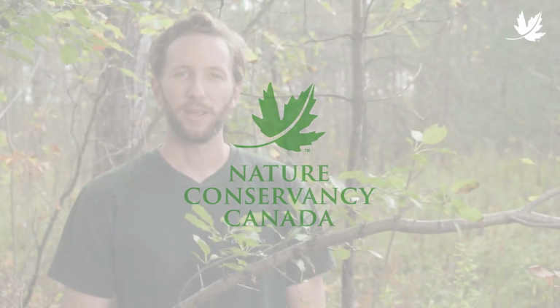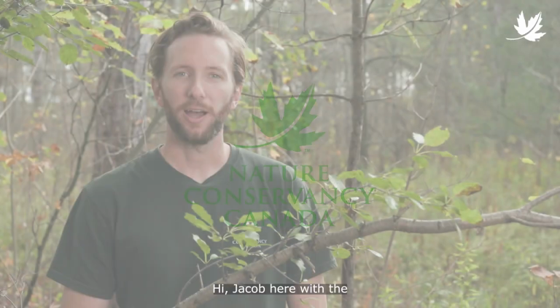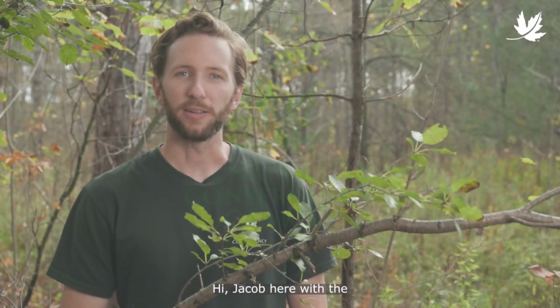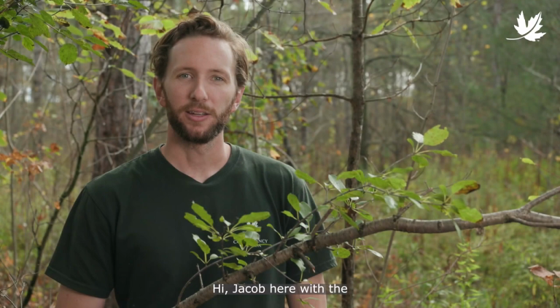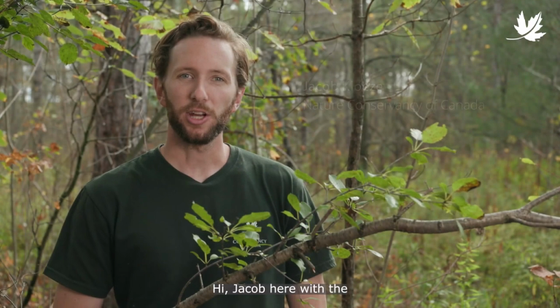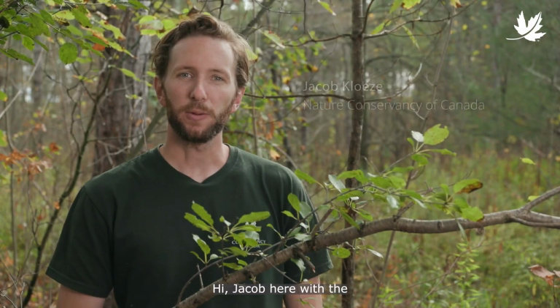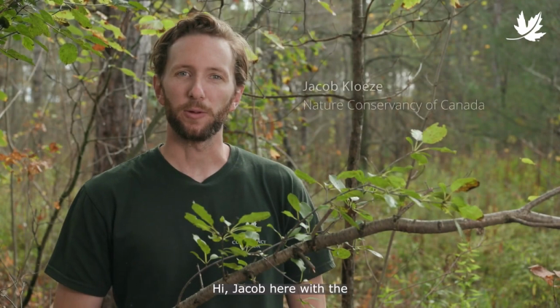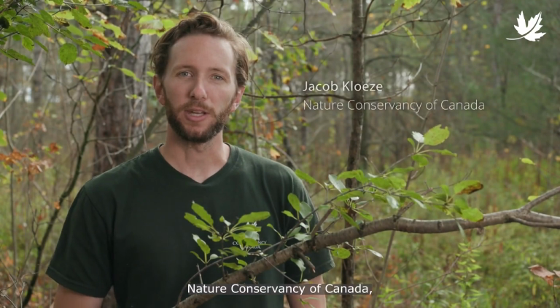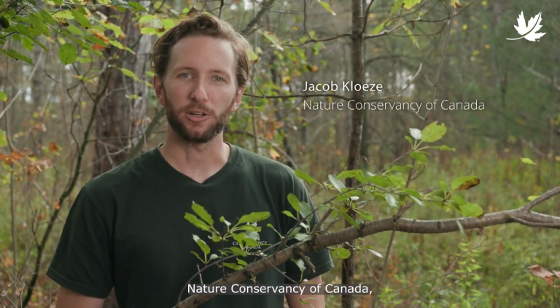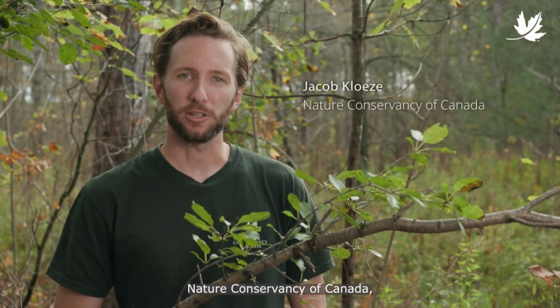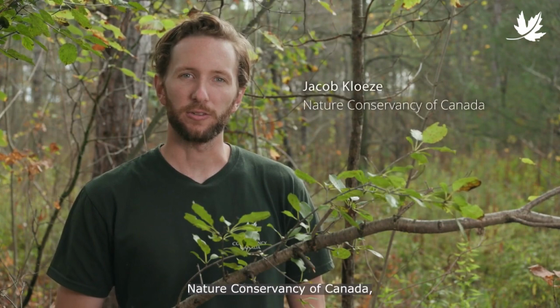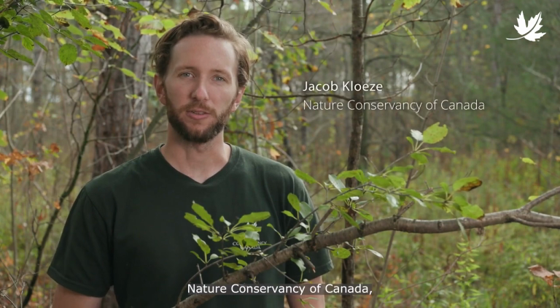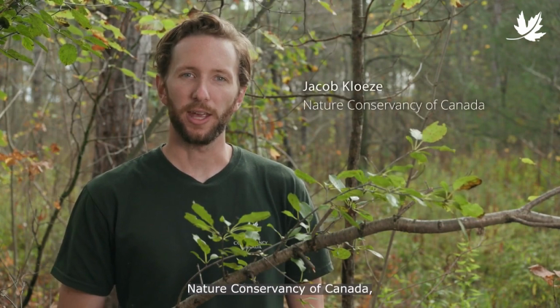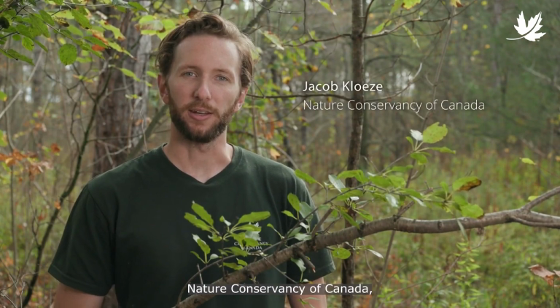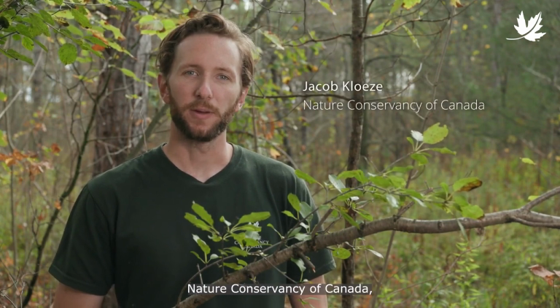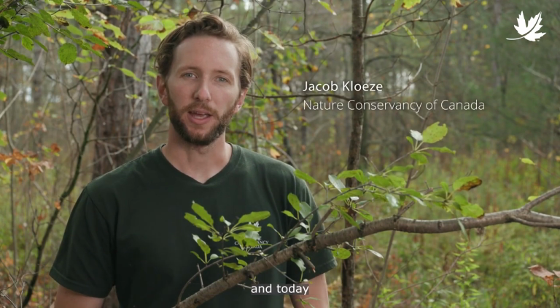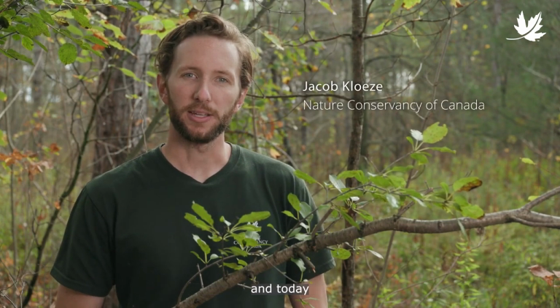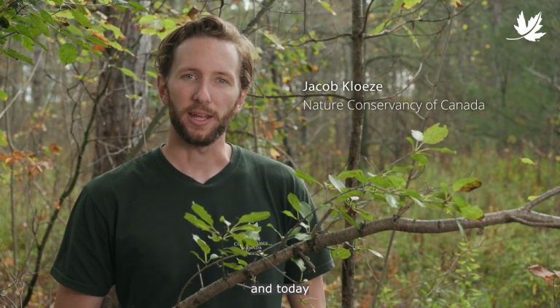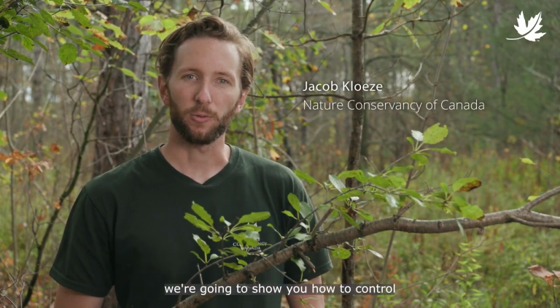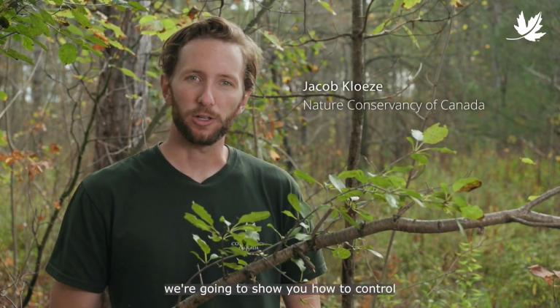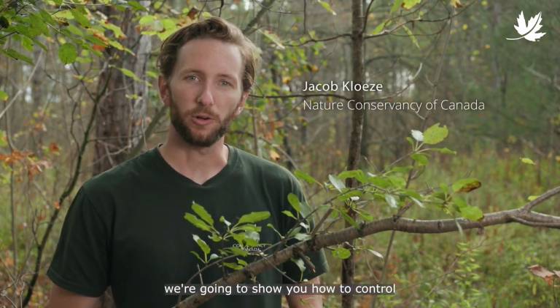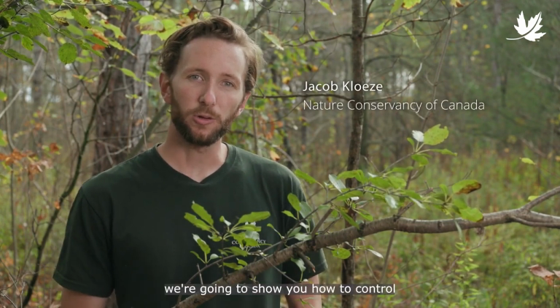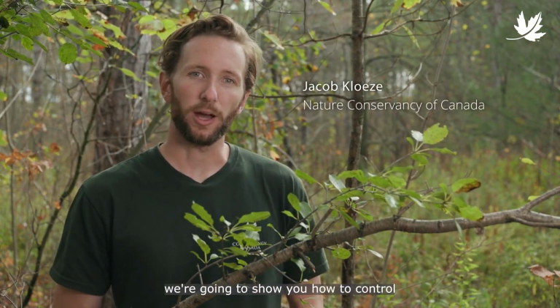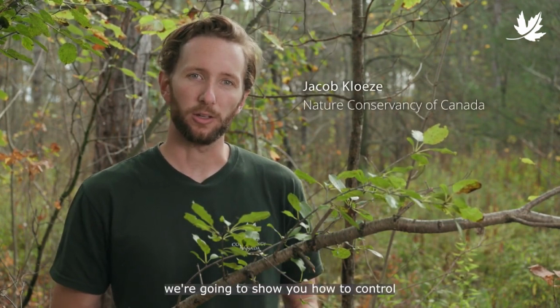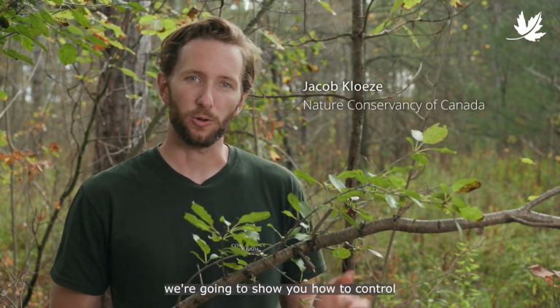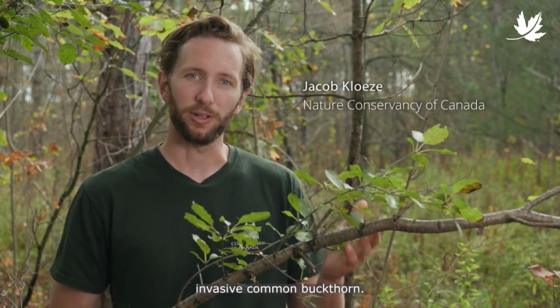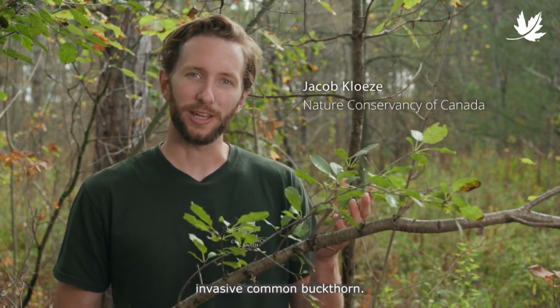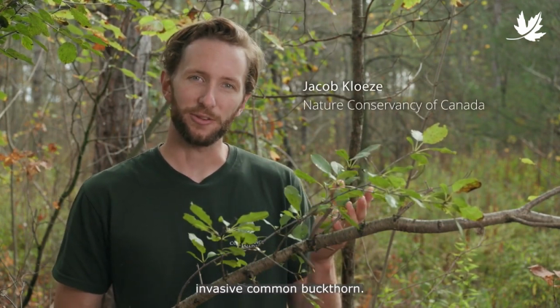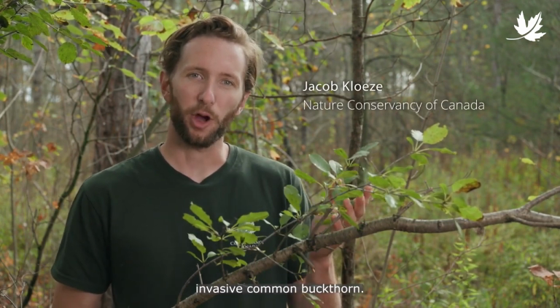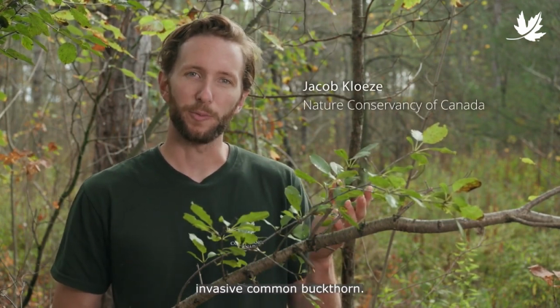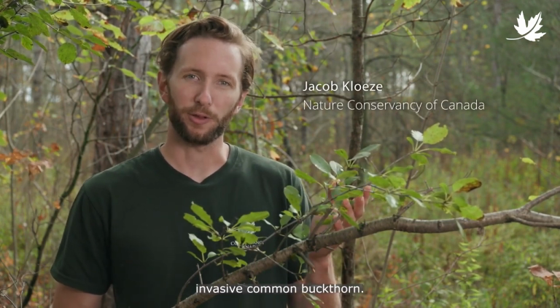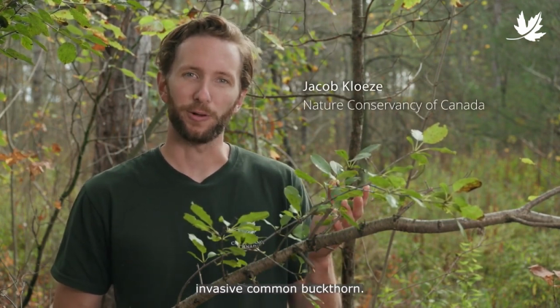Hi, Jacob here with the Nature Conservancy of Canada, and today we're going to show you how to control invasive common buckthorn.